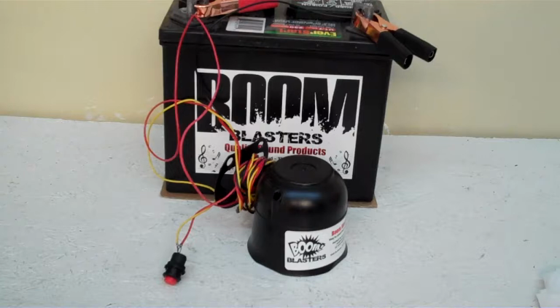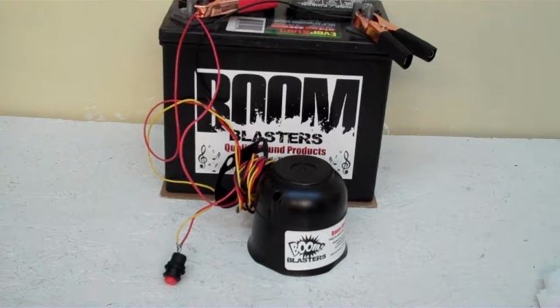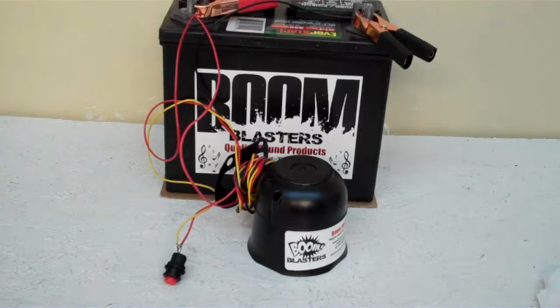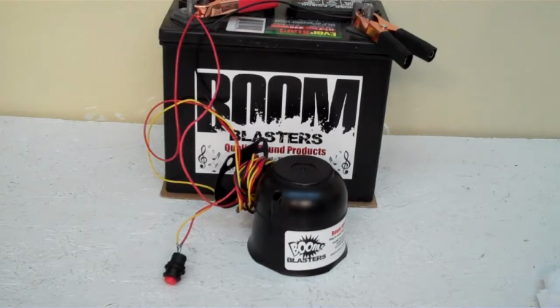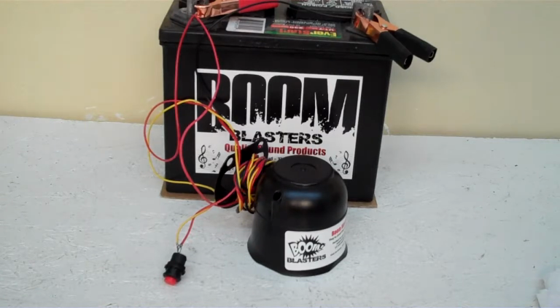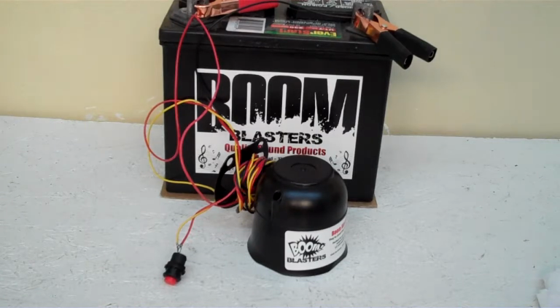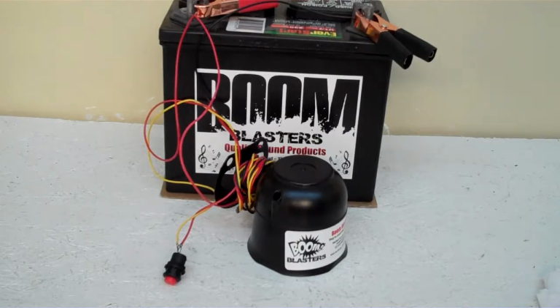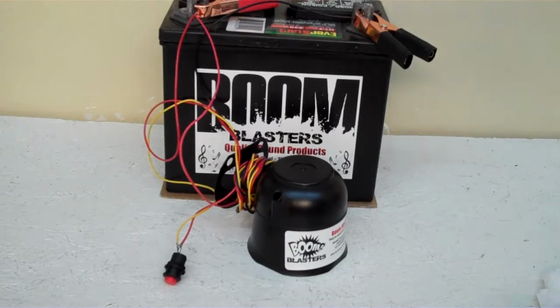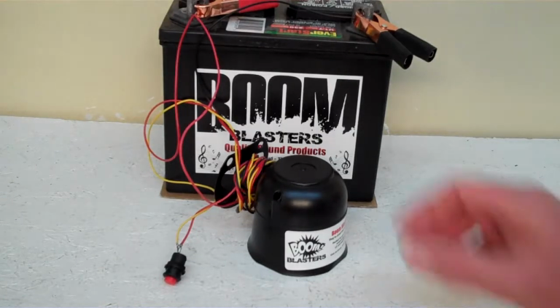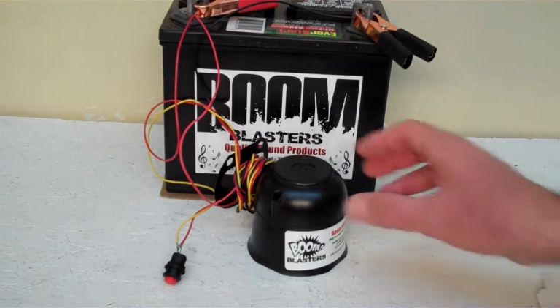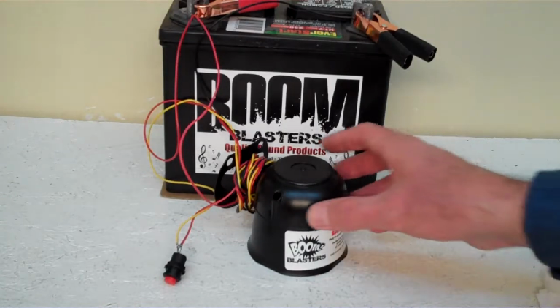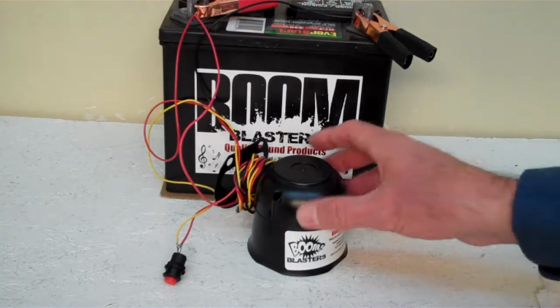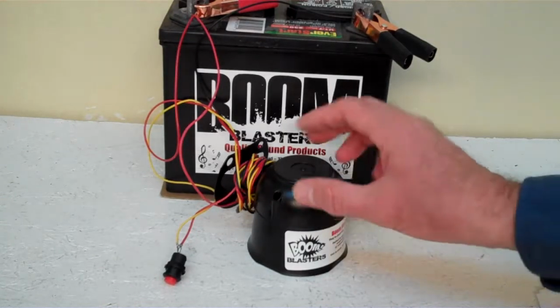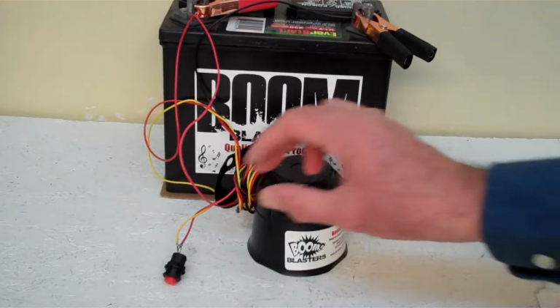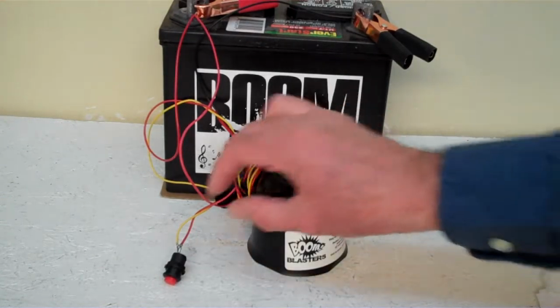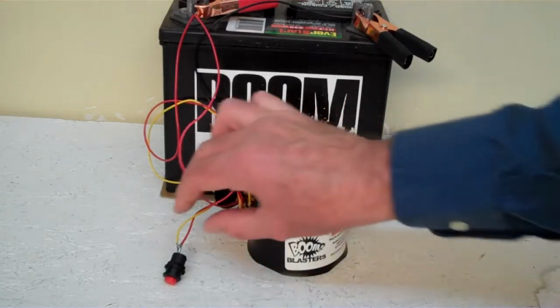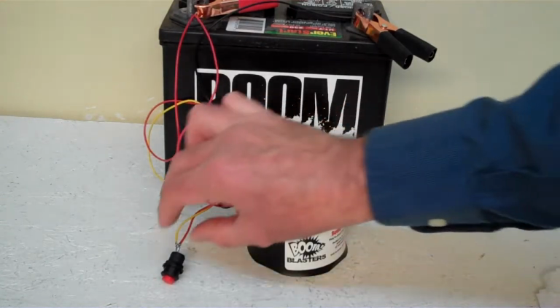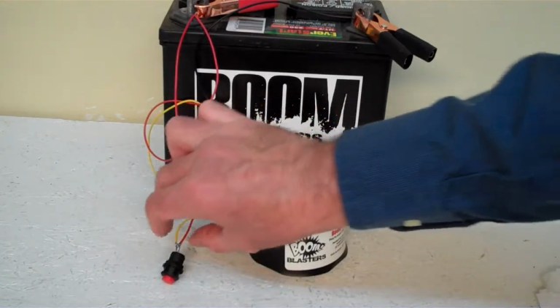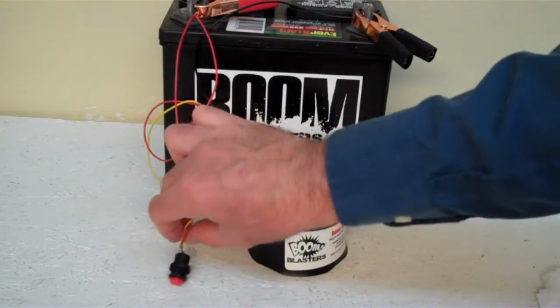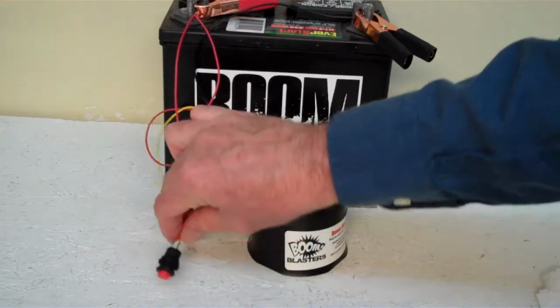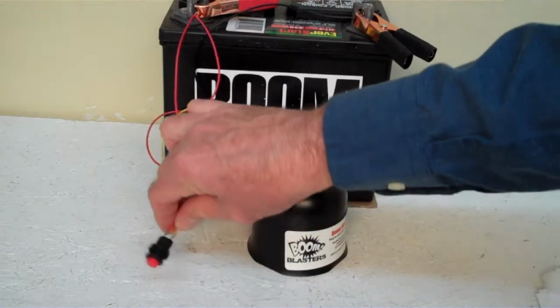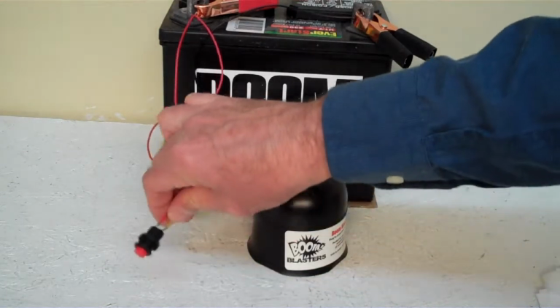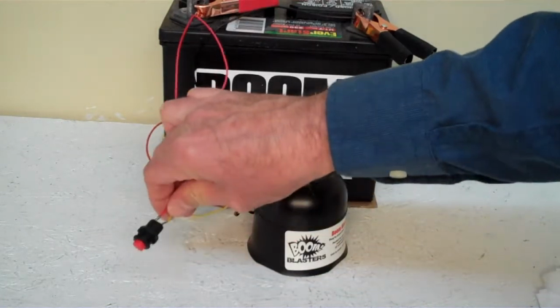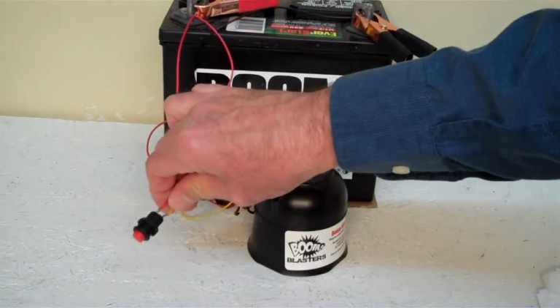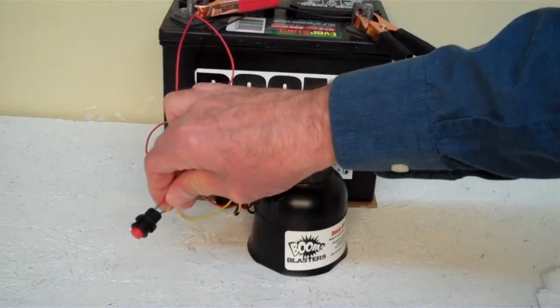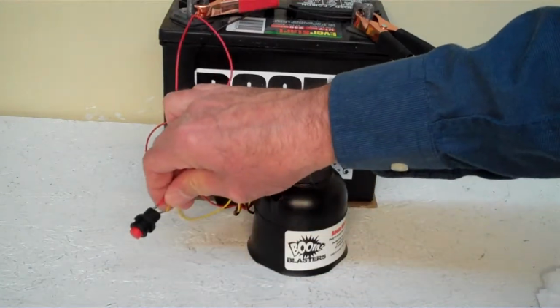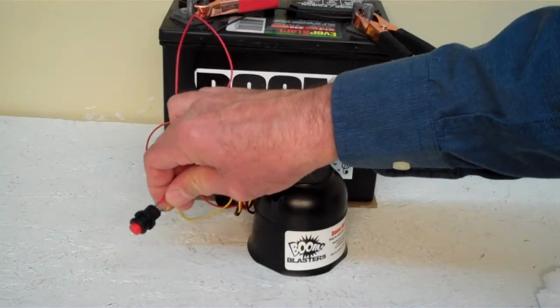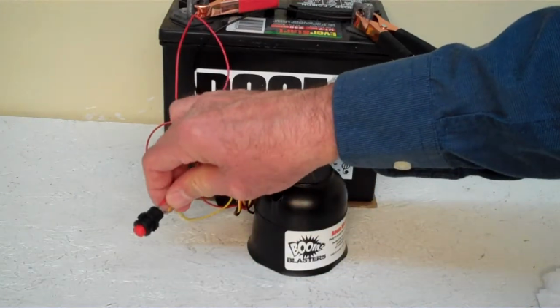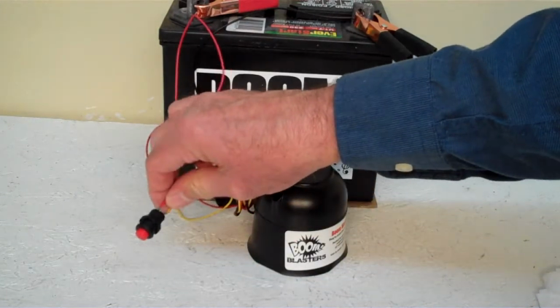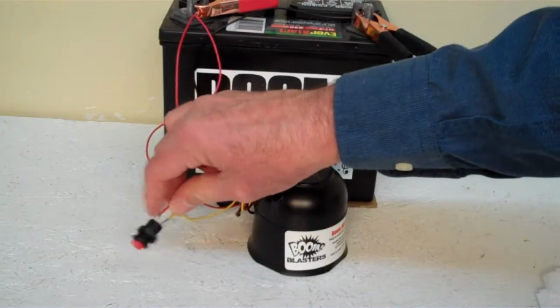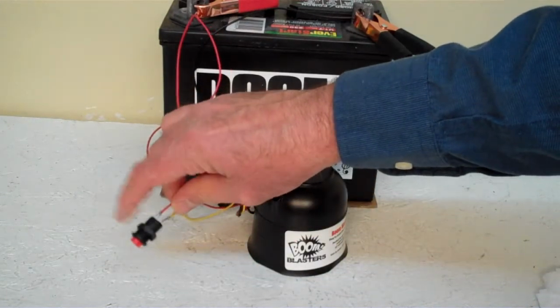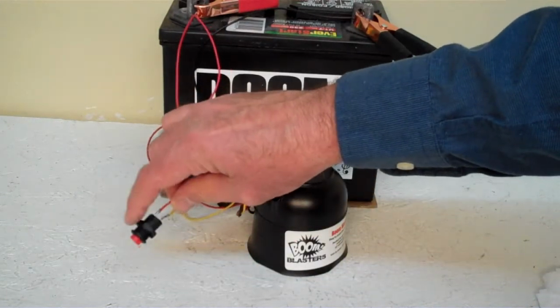Hey everyone, this is our KlaxonSounds car horn, this is our button version of the horn, it comes with a button which is included.